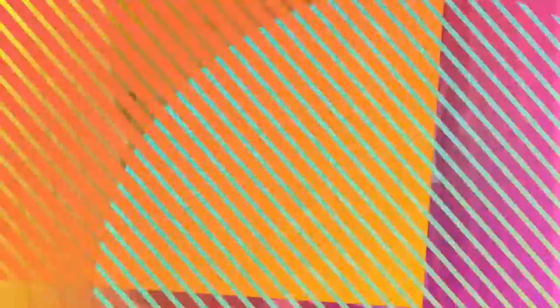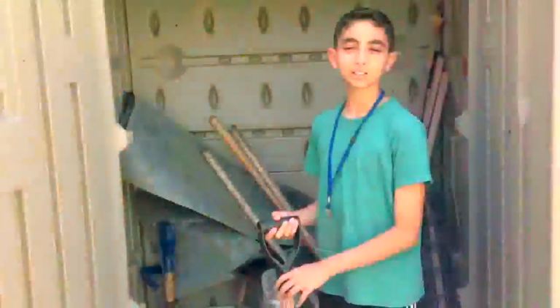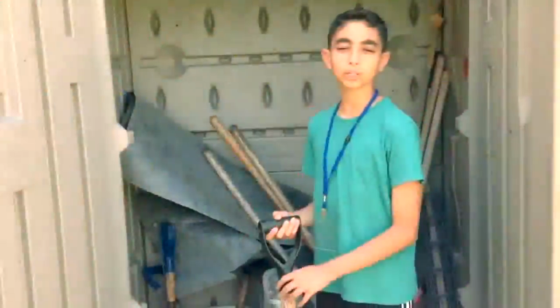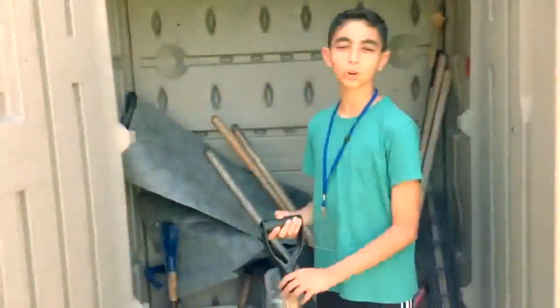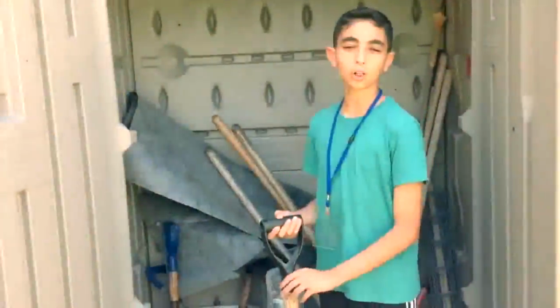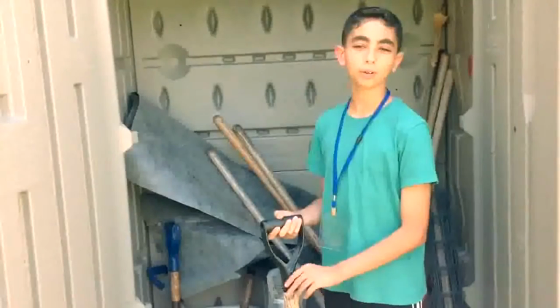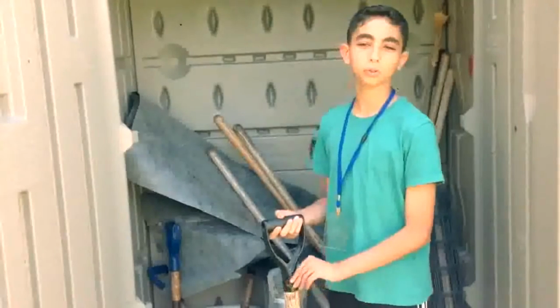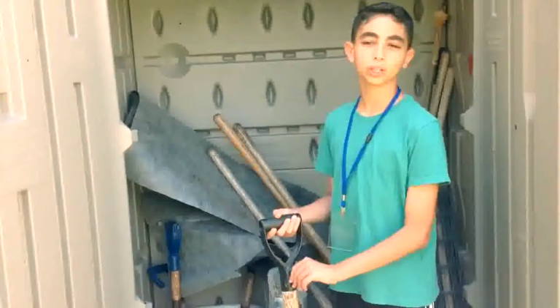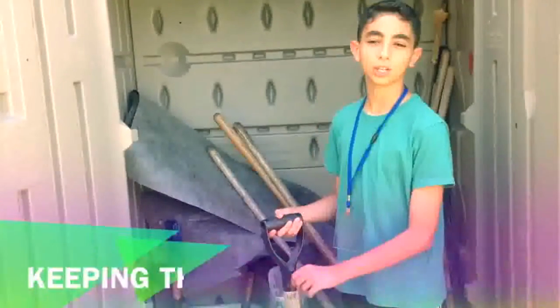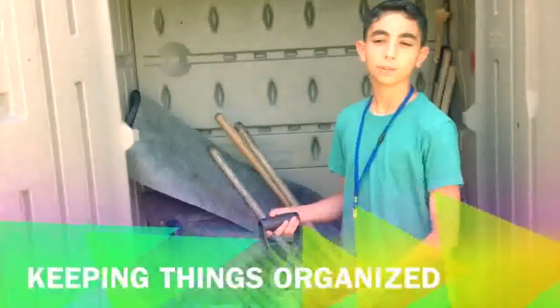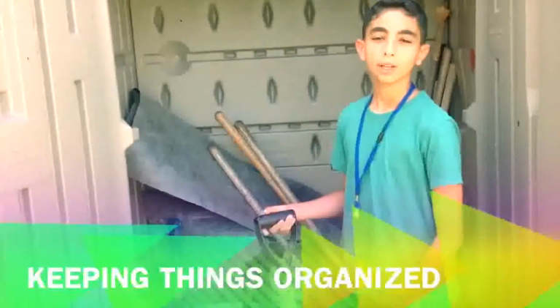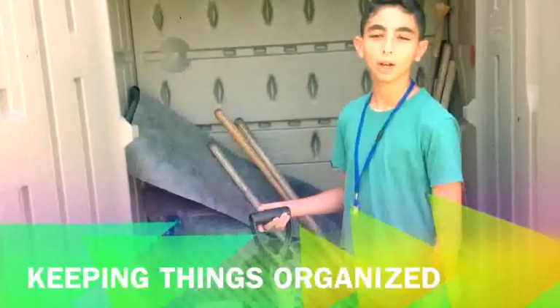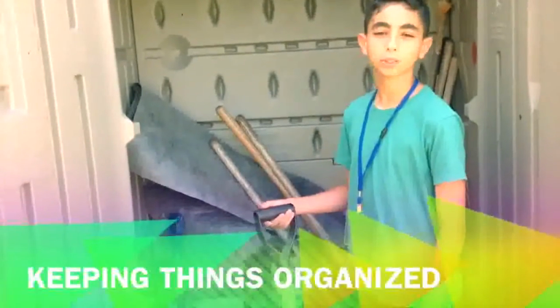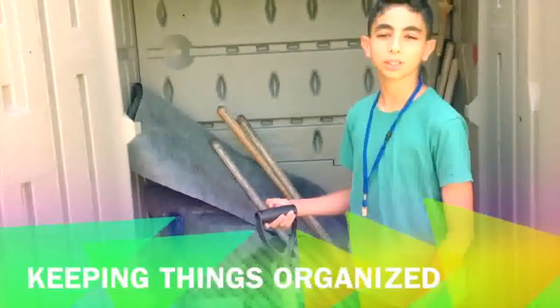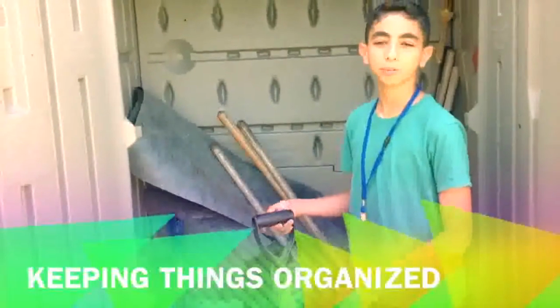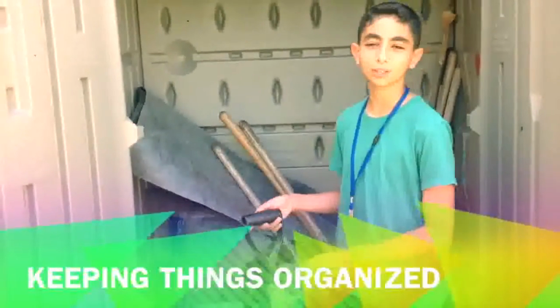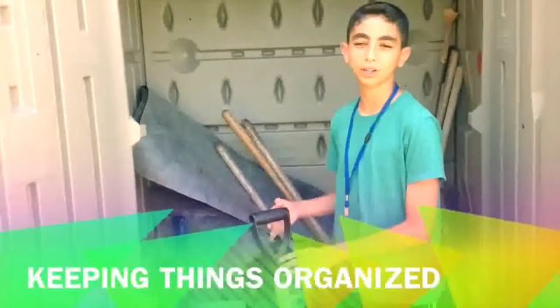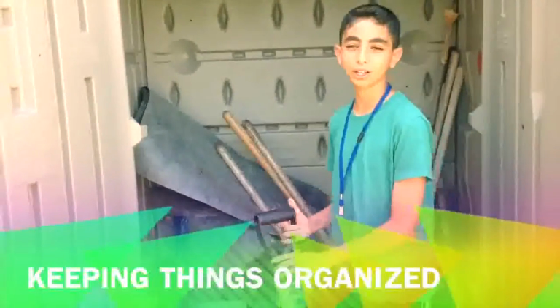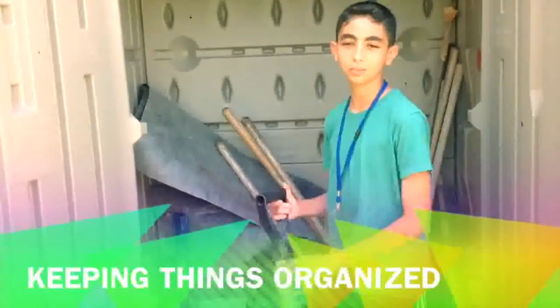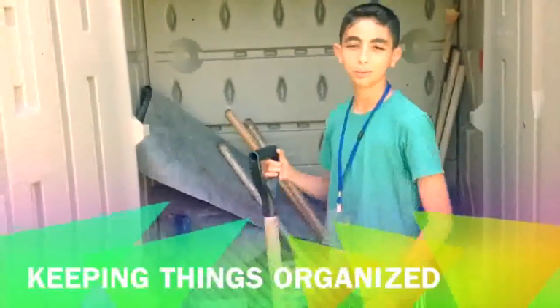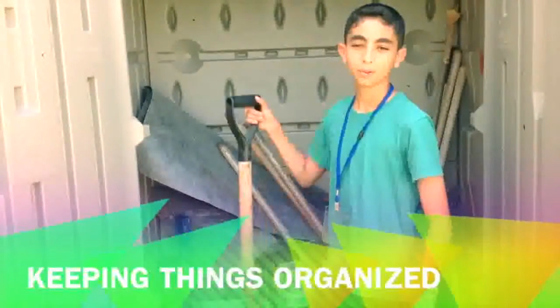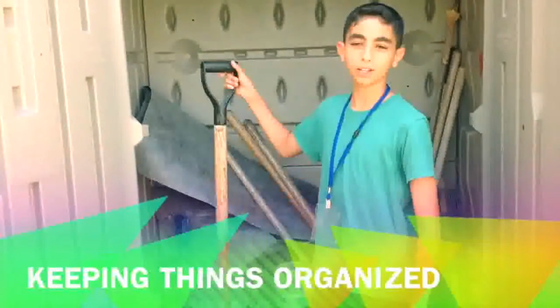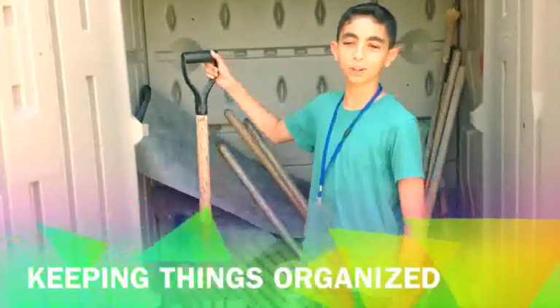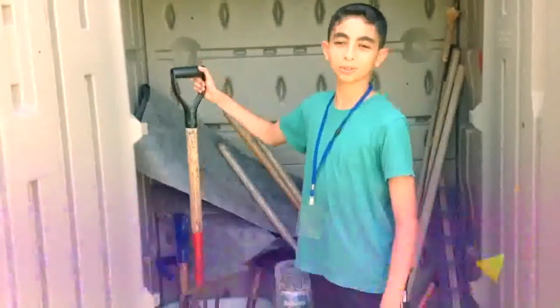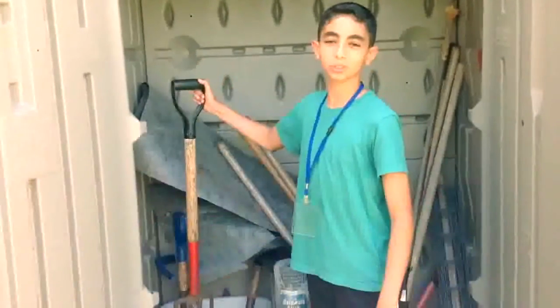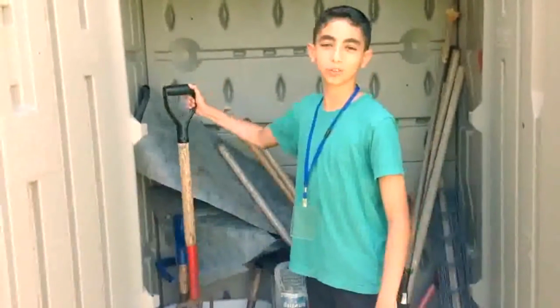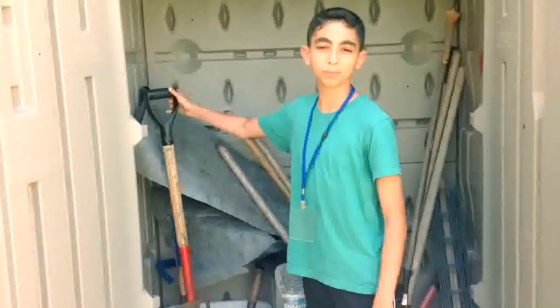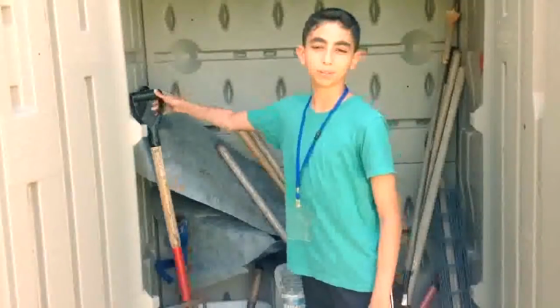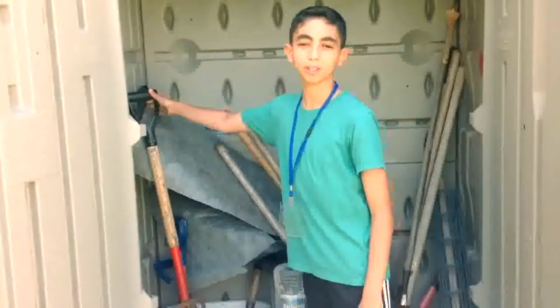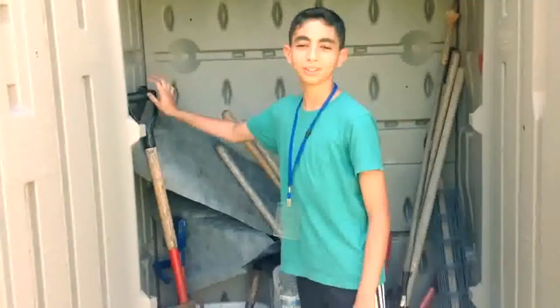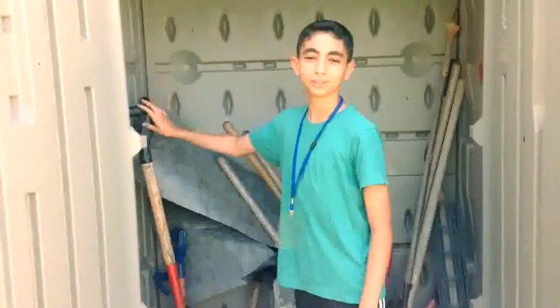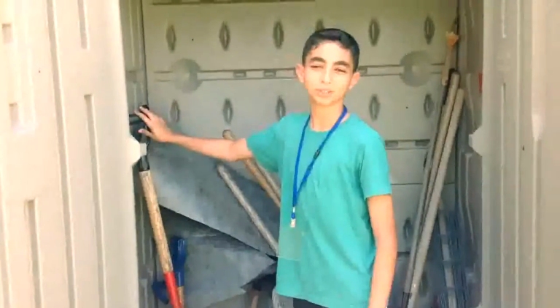Lastly, we store all of our tools in our shed. It helps us keep things organized and prevent our tools from getting rusted.